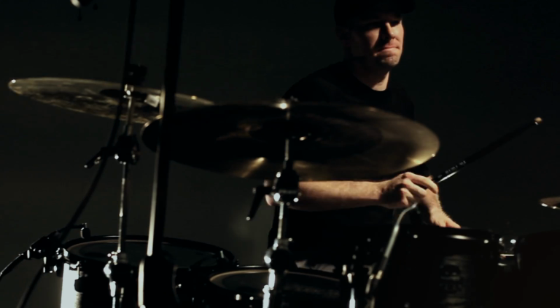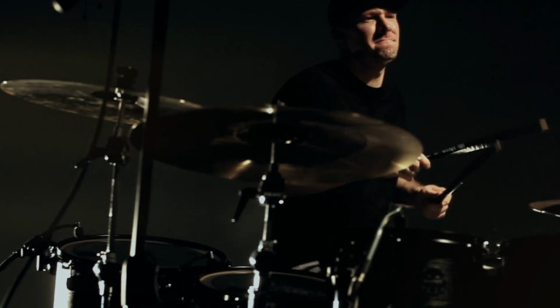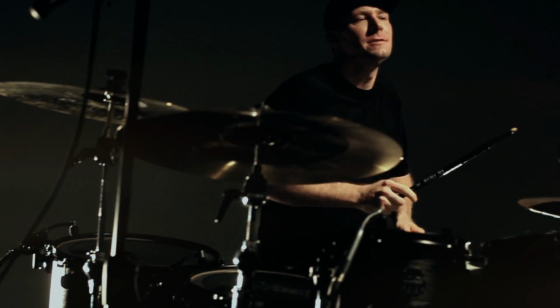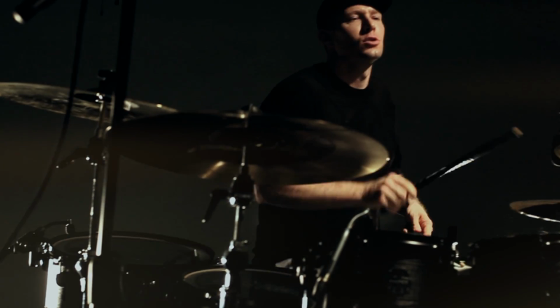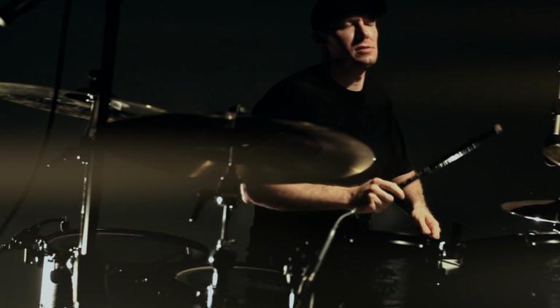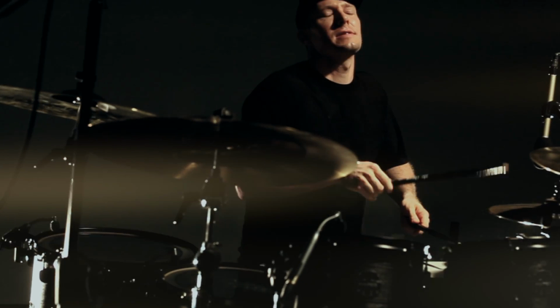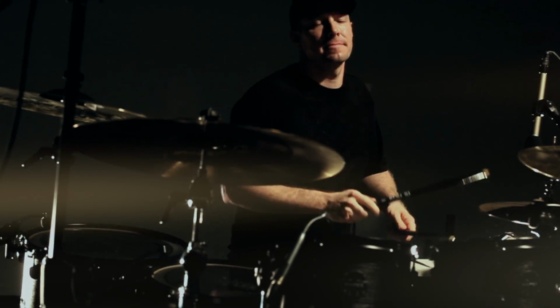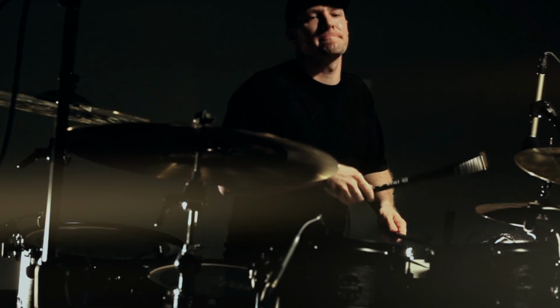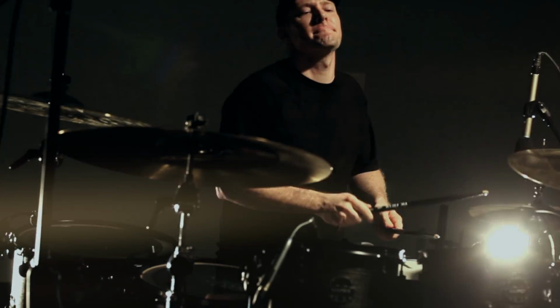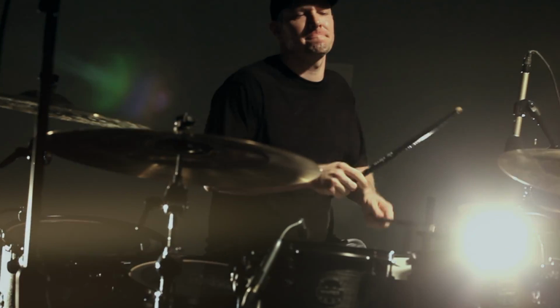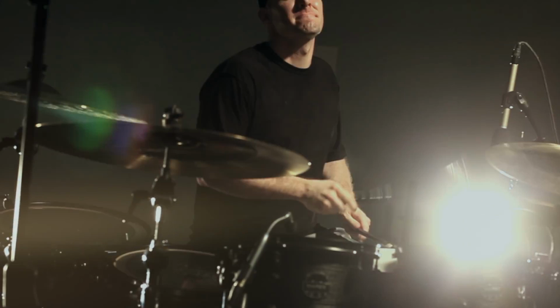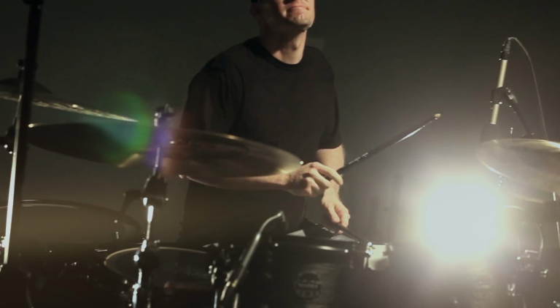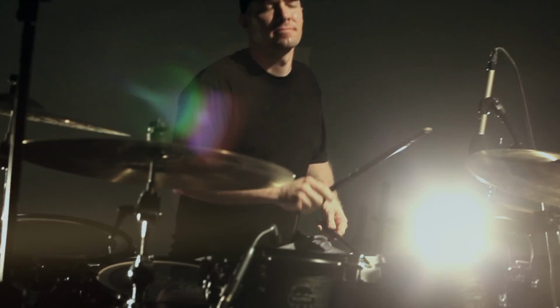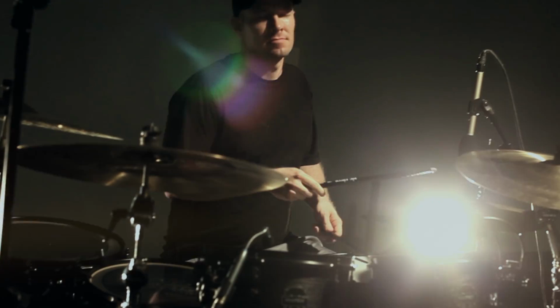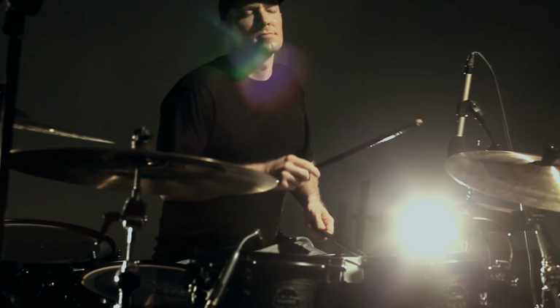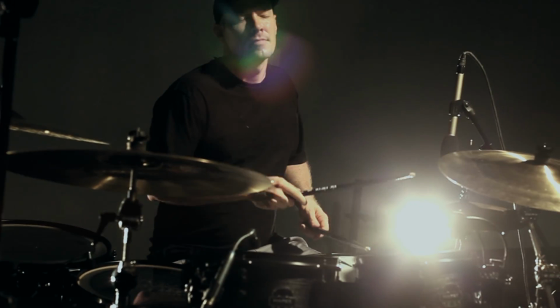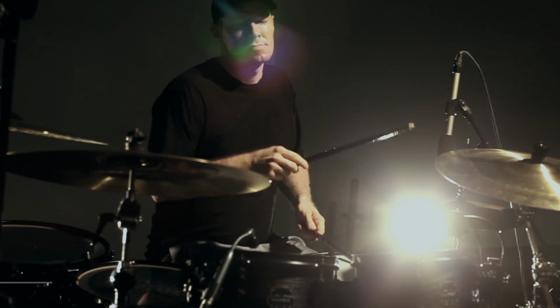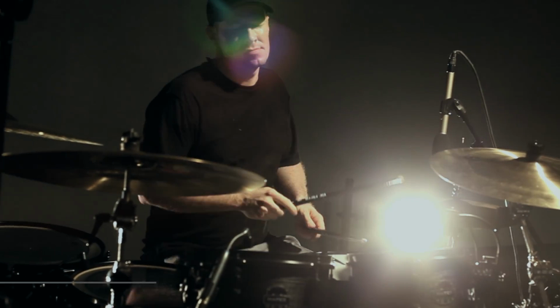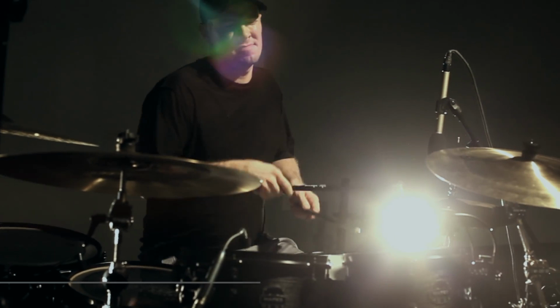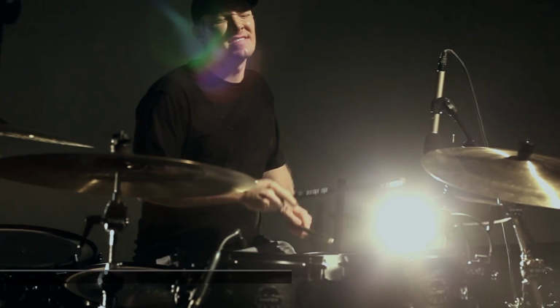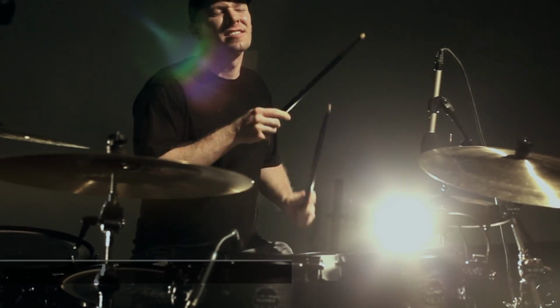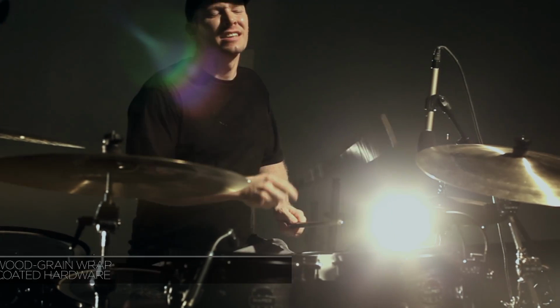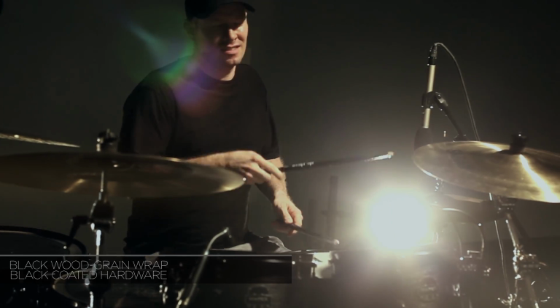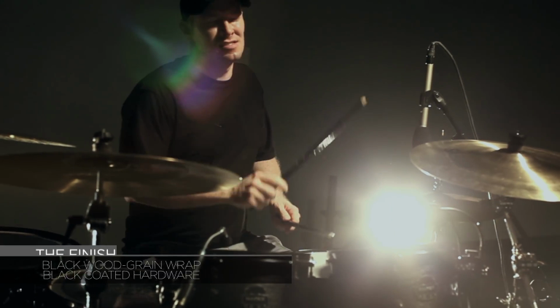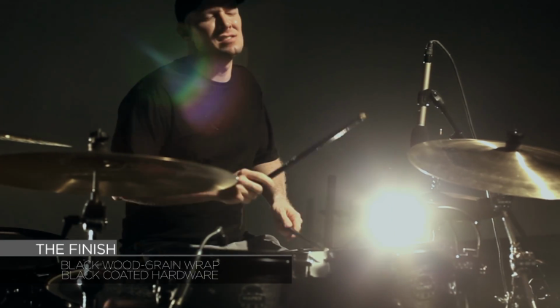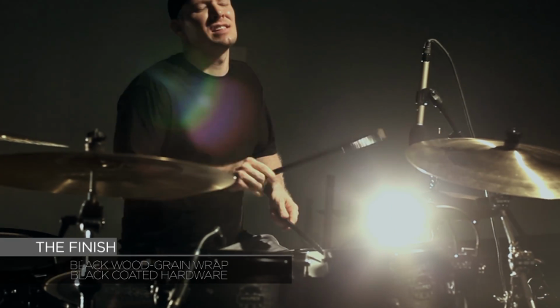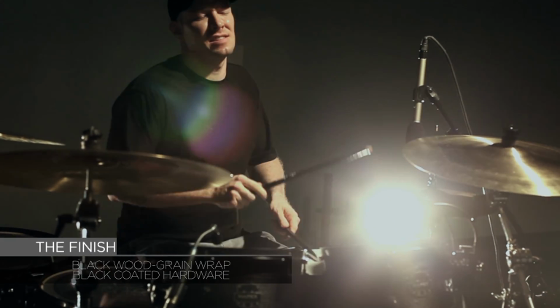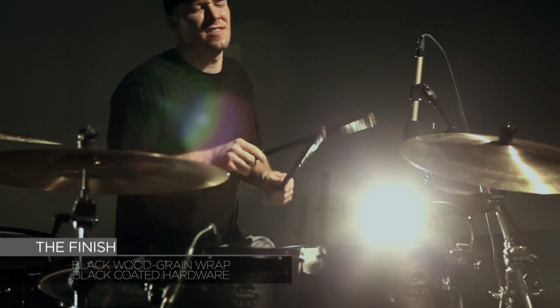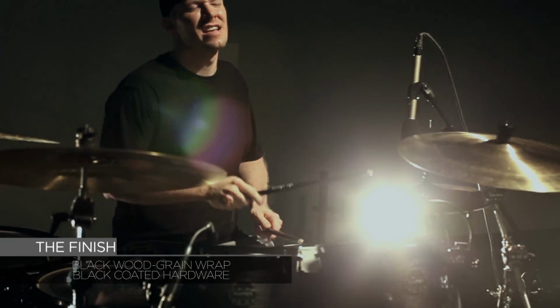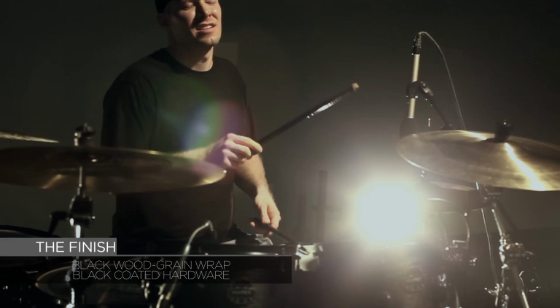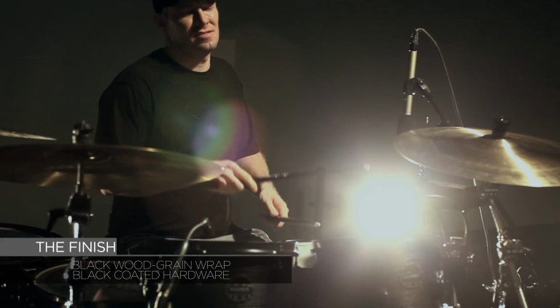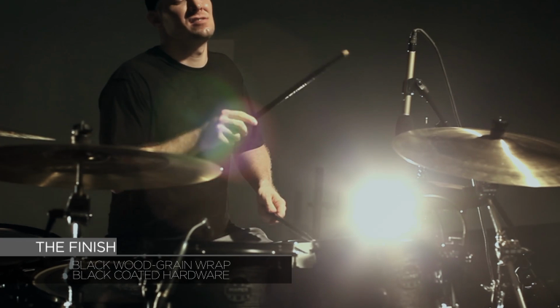The finish — there is only one: a blackwood grain wrap with black-coated hardware.